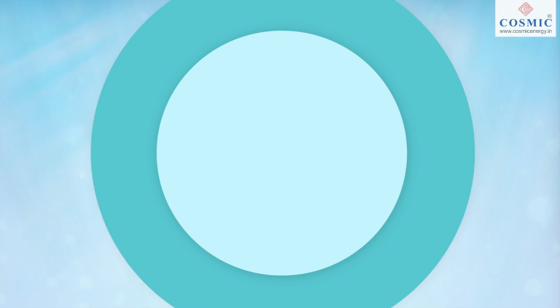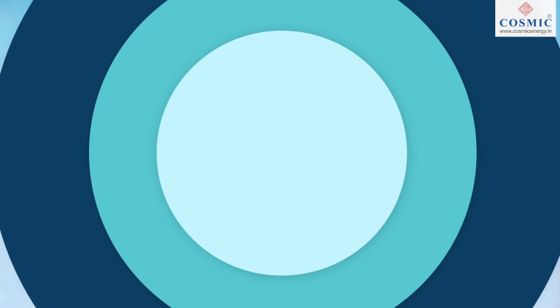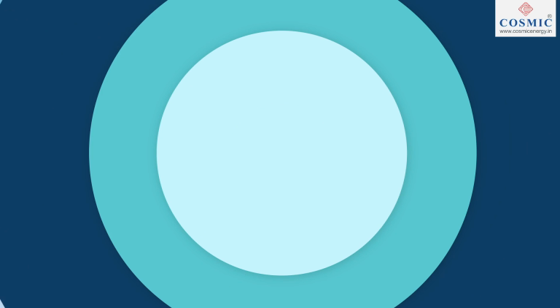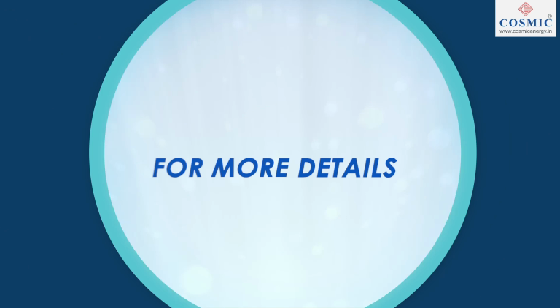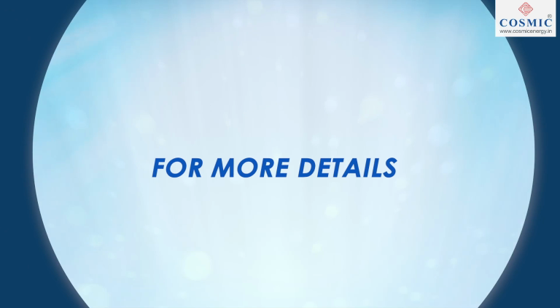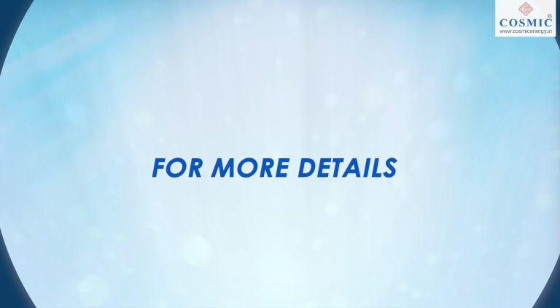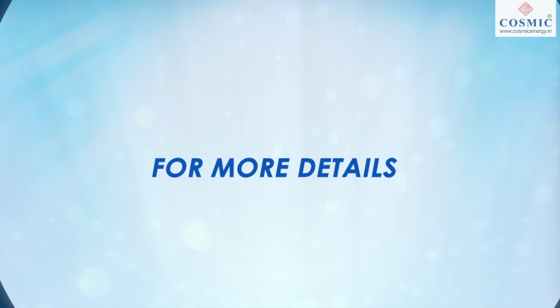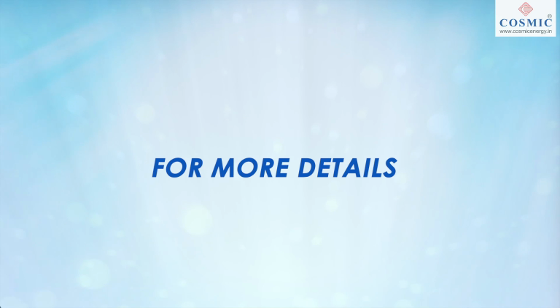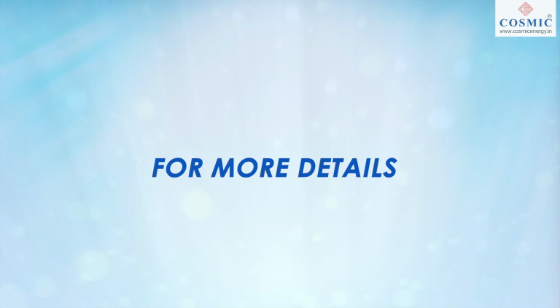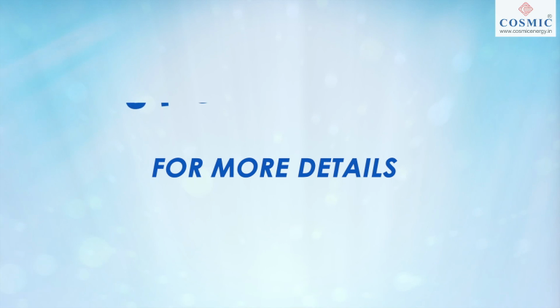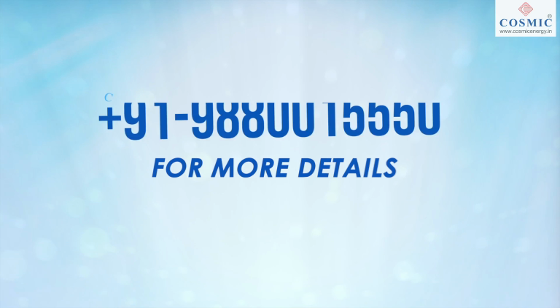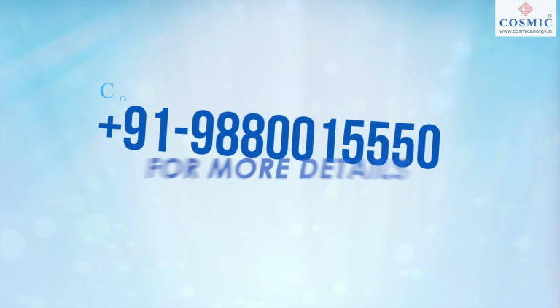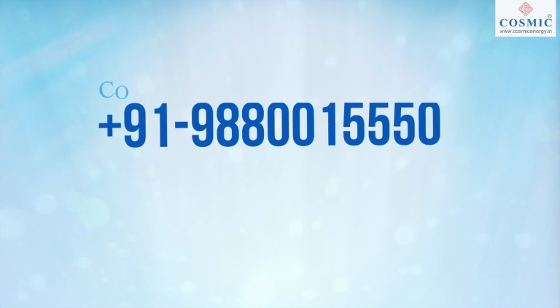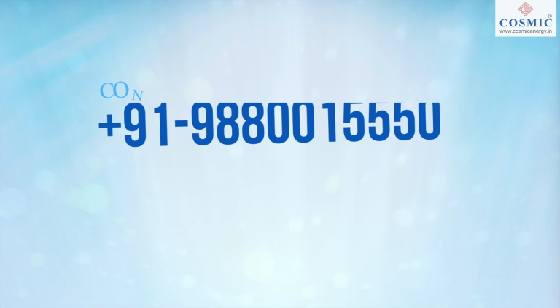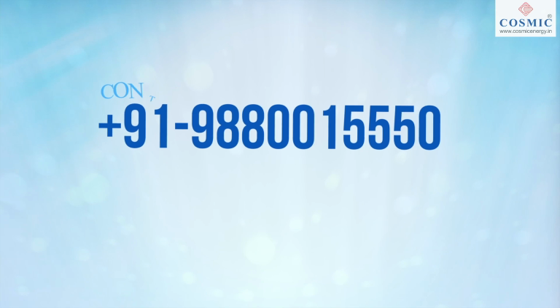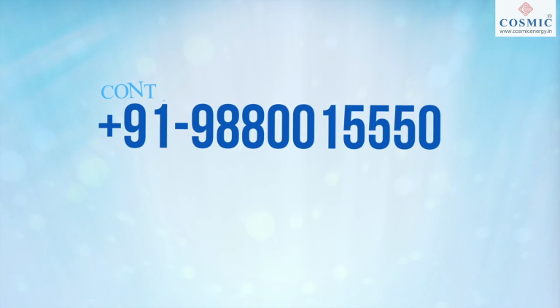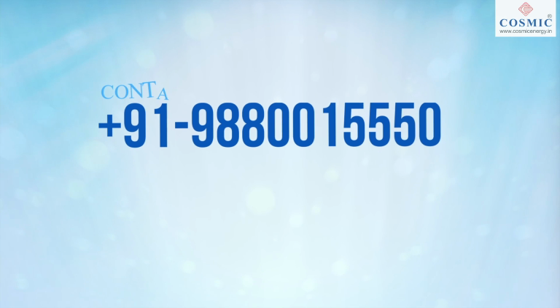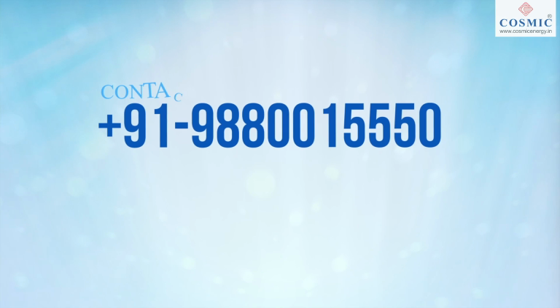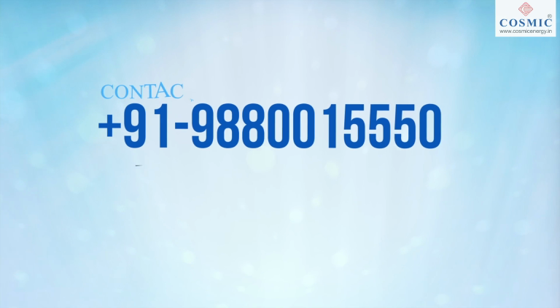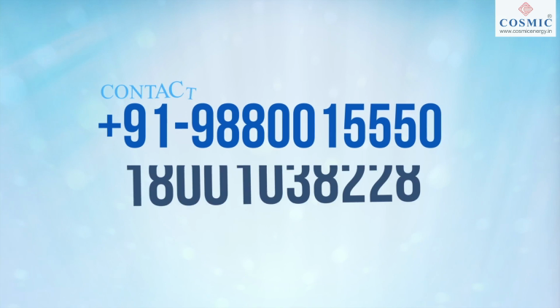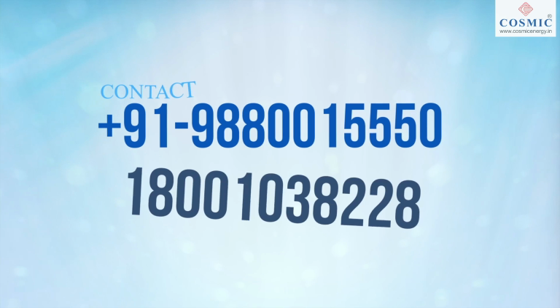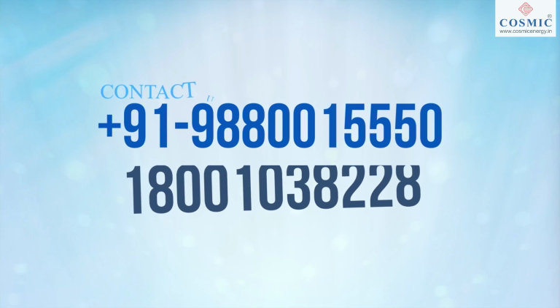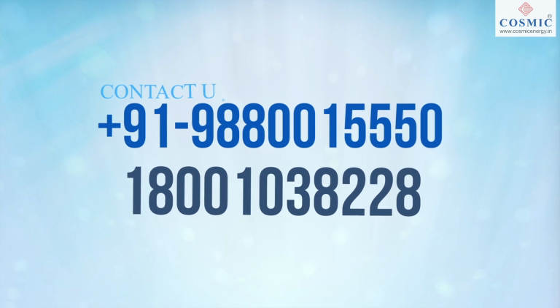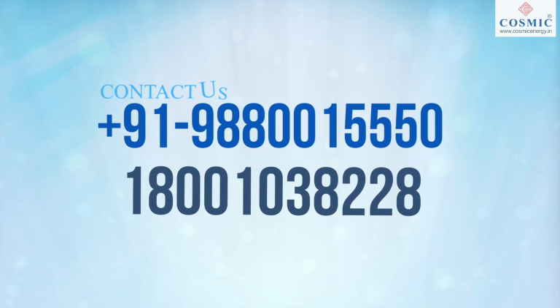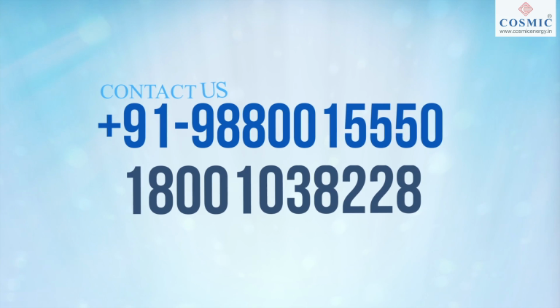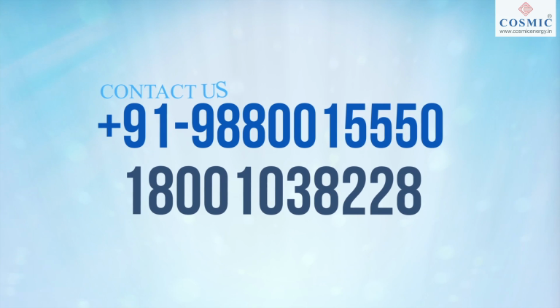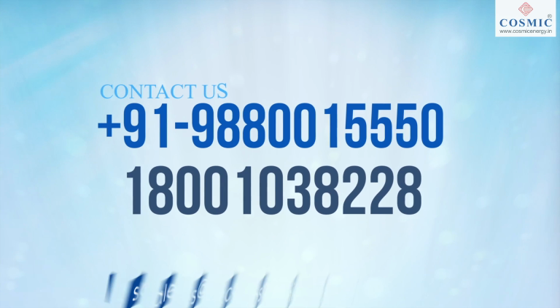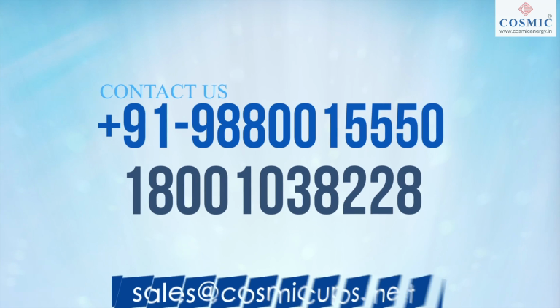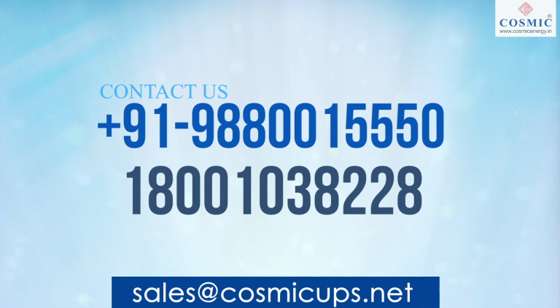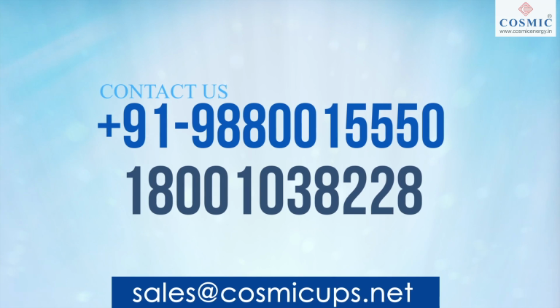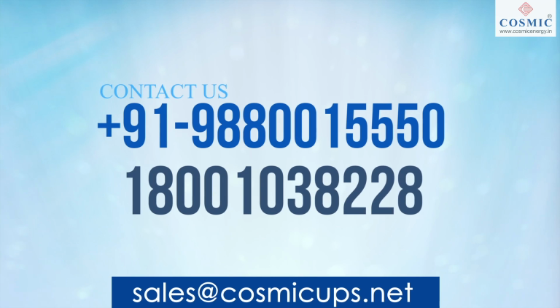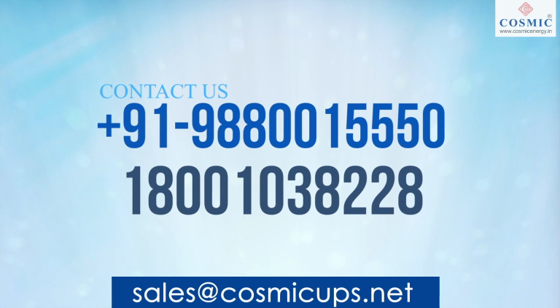For more details, kindly reach us on the below mentioned numbers or you can mail us.